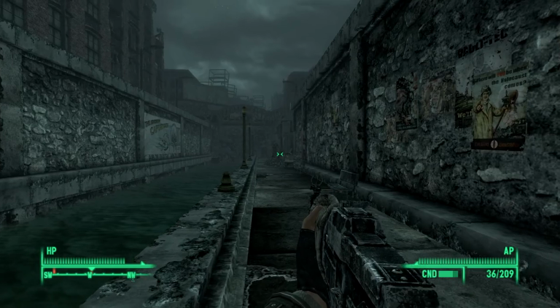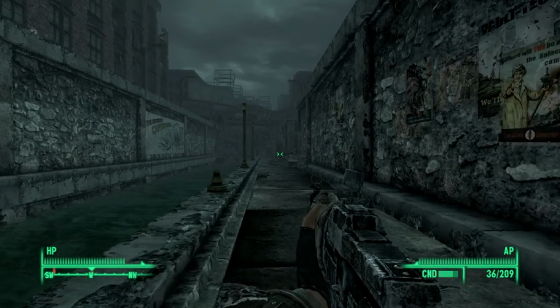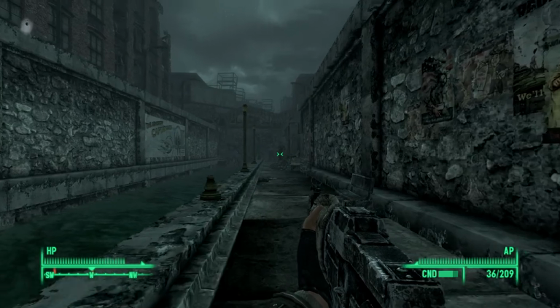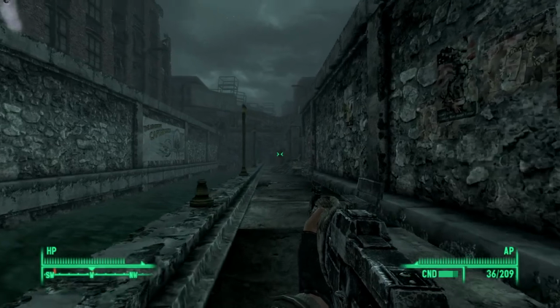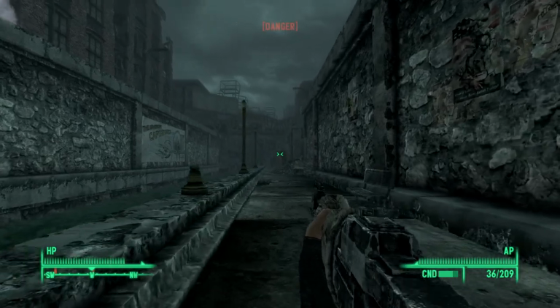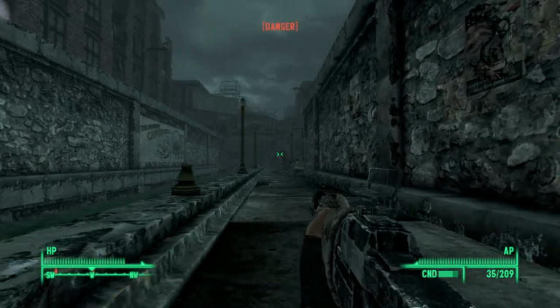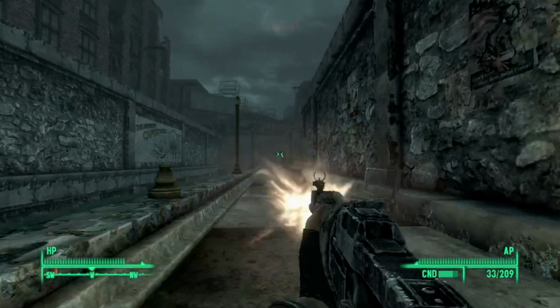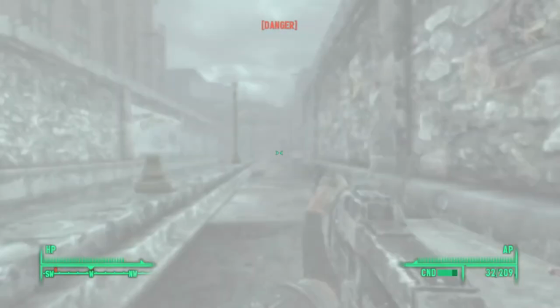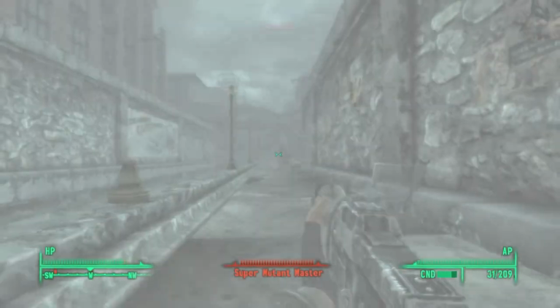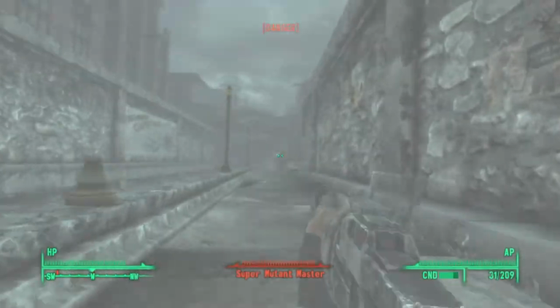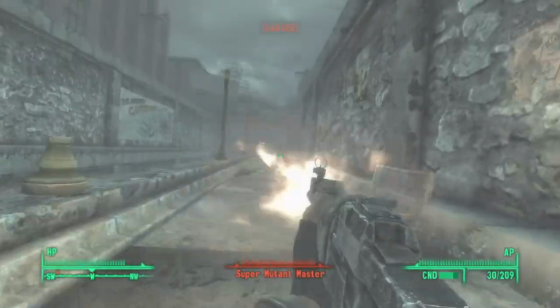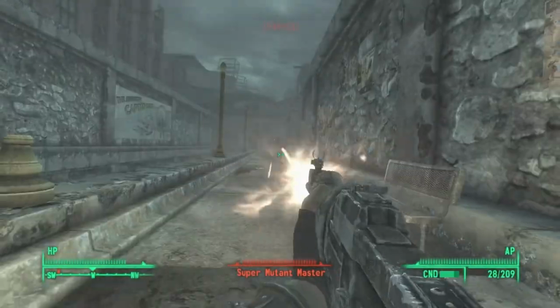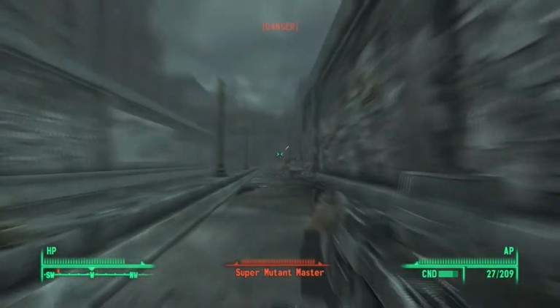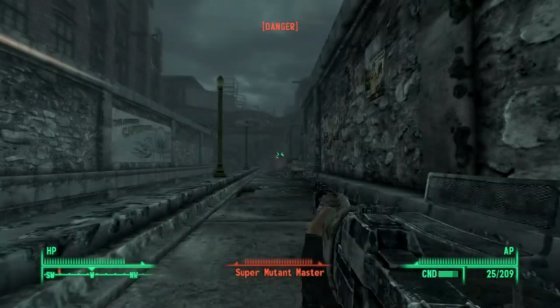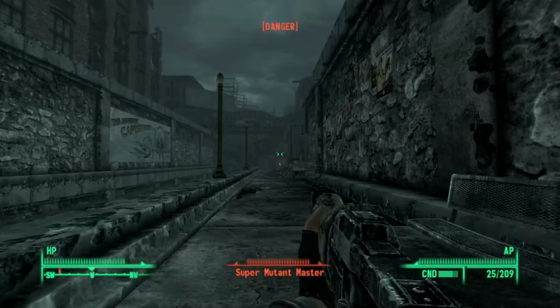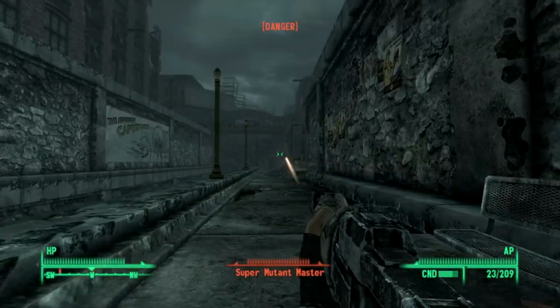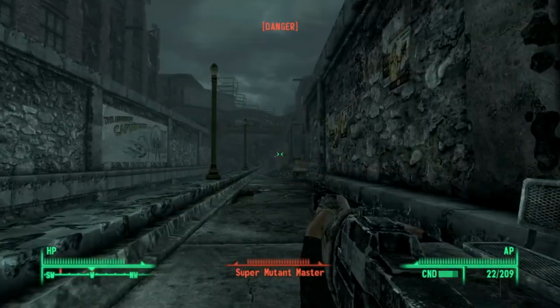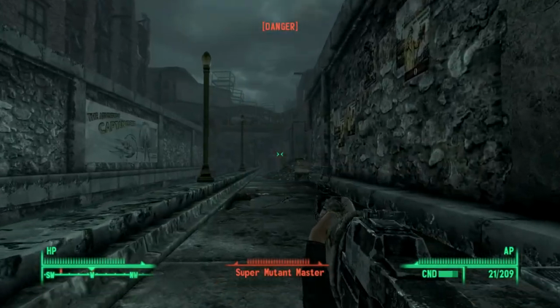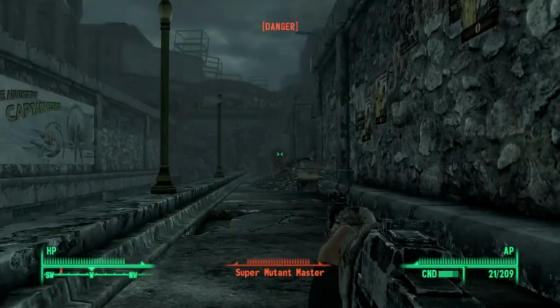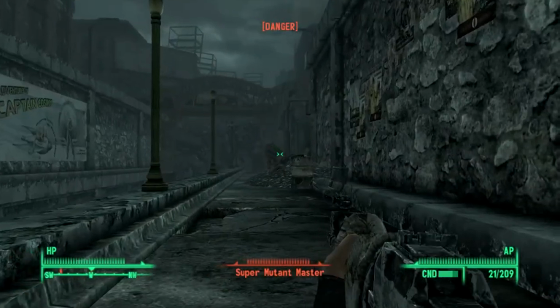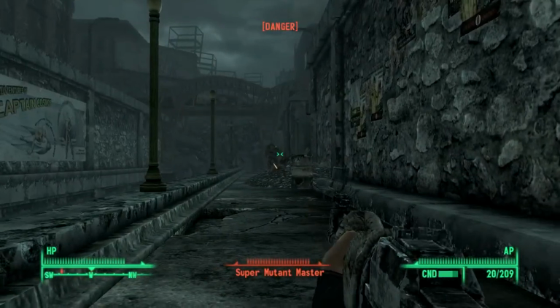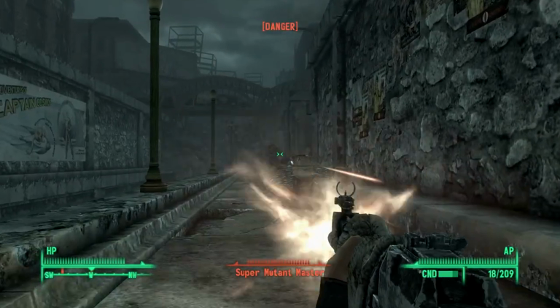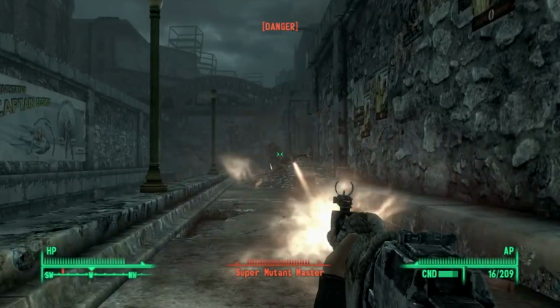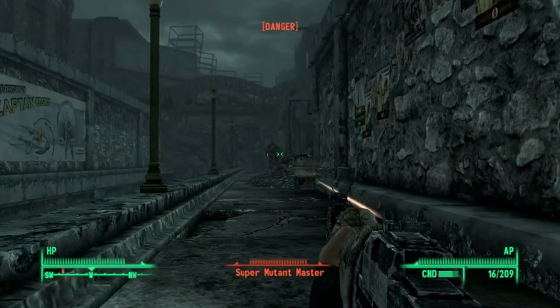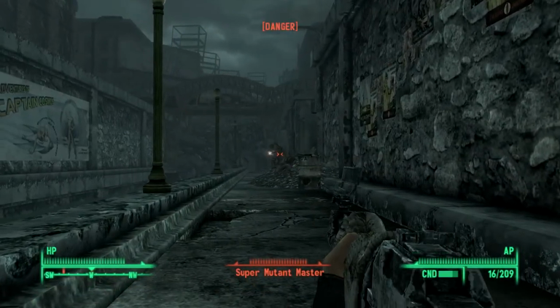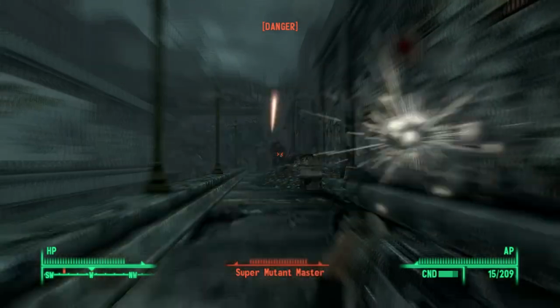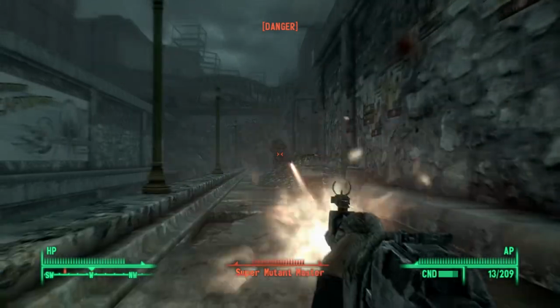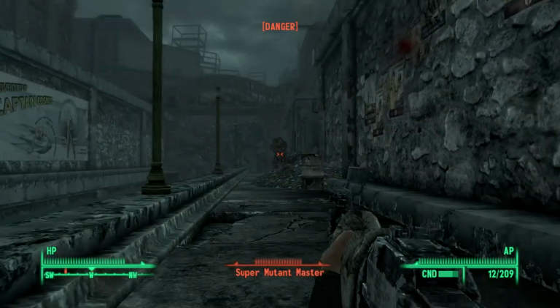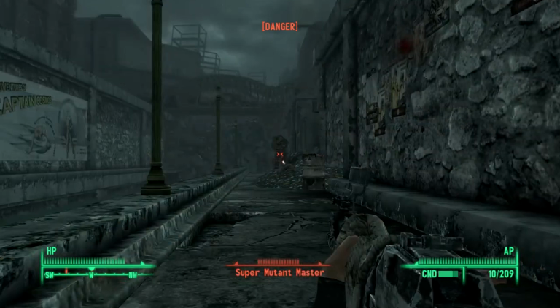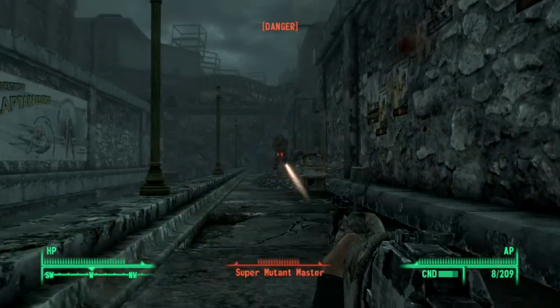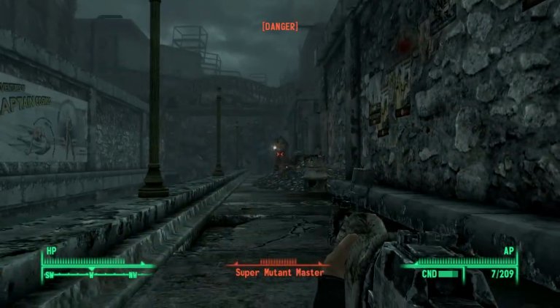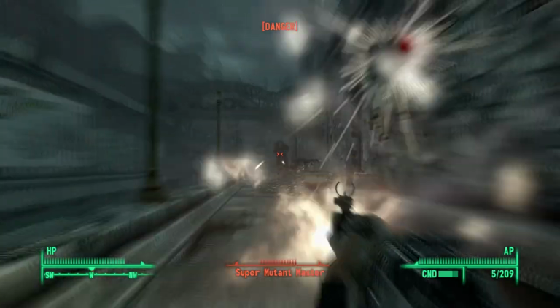The Chinese Assault Rifle is a somewhat common weapon found in the capital wastes with a very interesting history and design behind it.